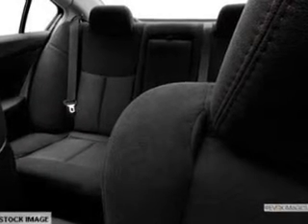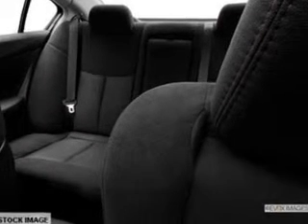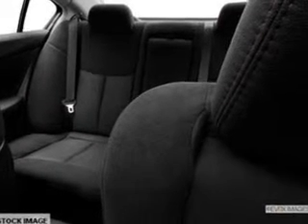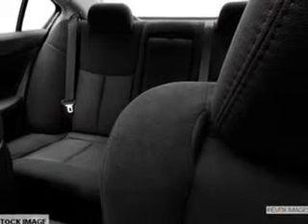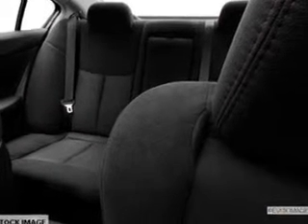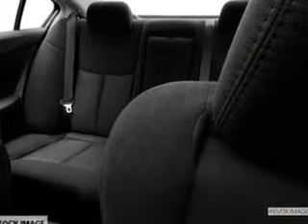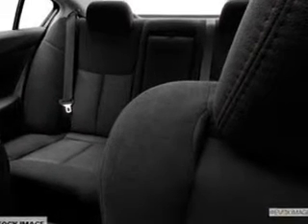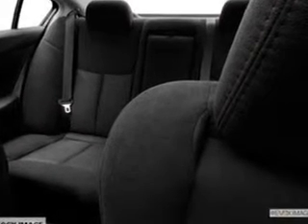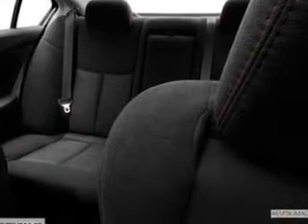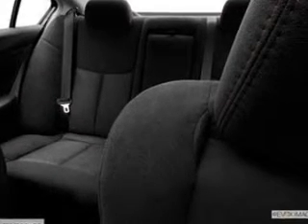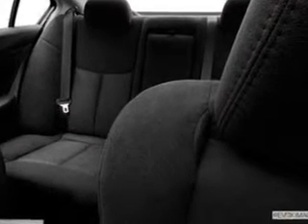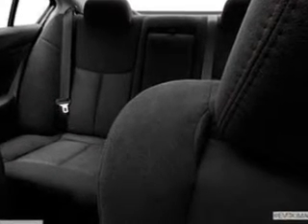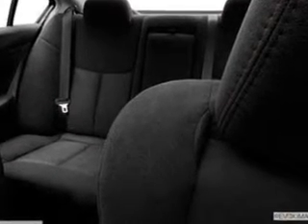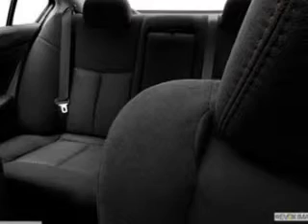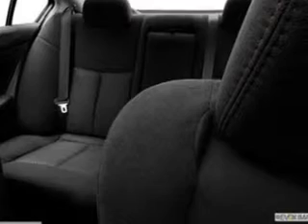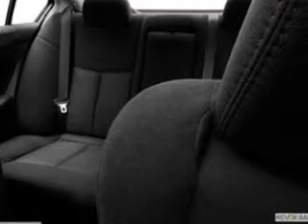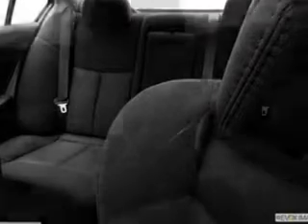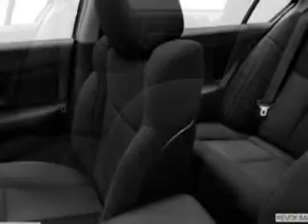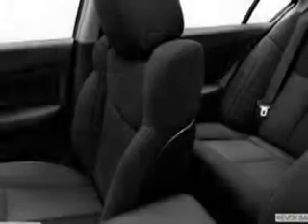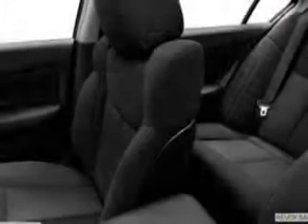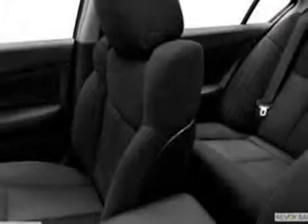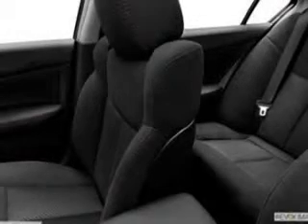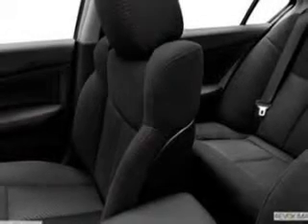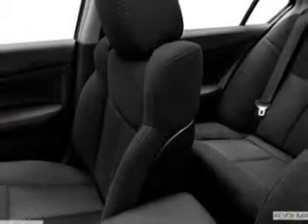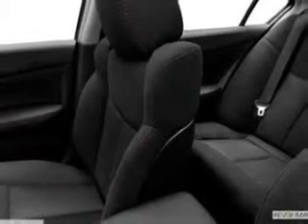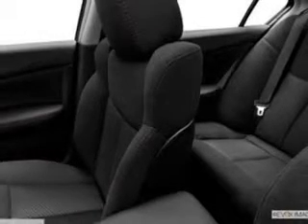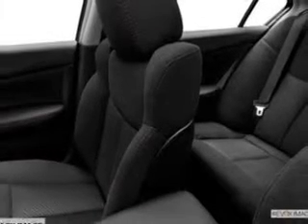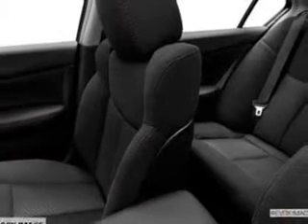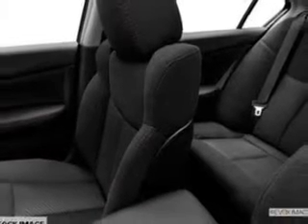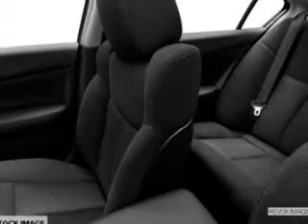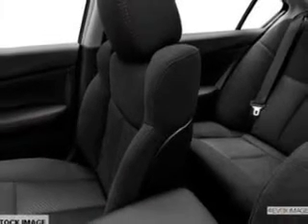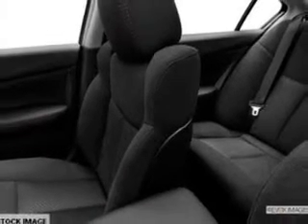An AM-FM stereo with a CD player. Power mirrors. Power steering. Call today to schedule a test drive.